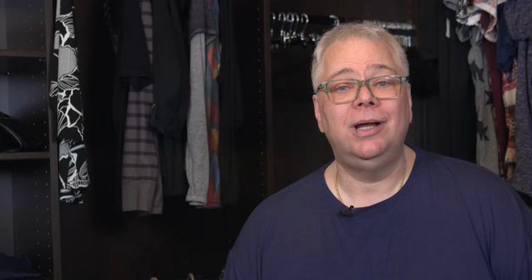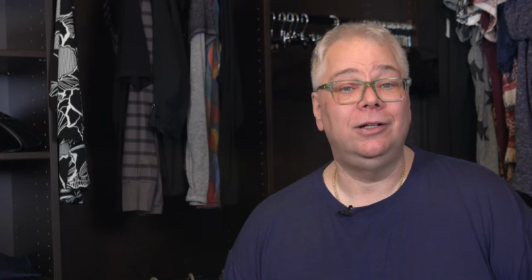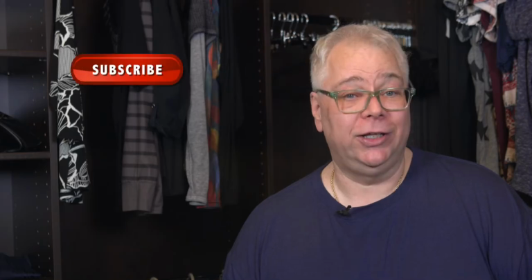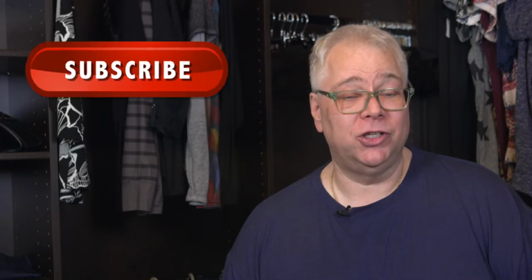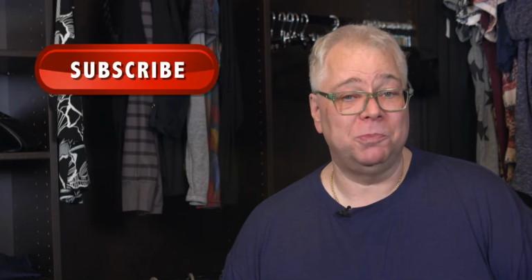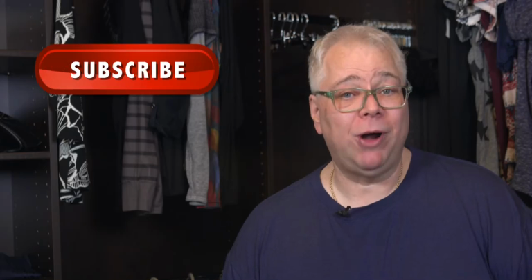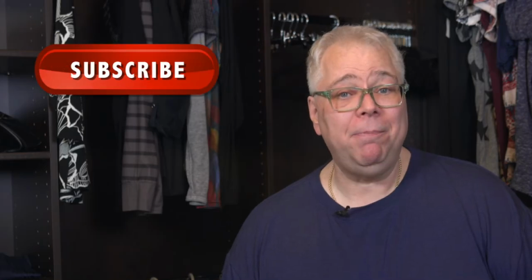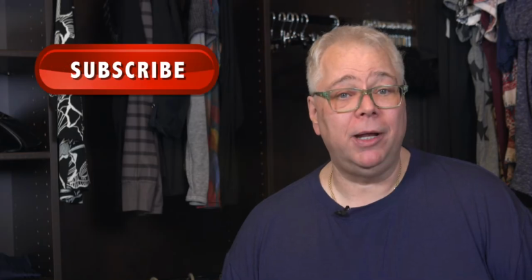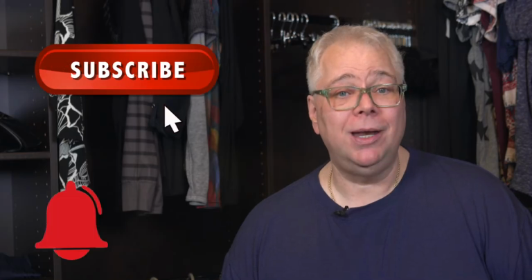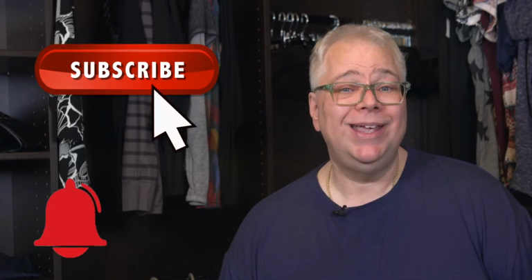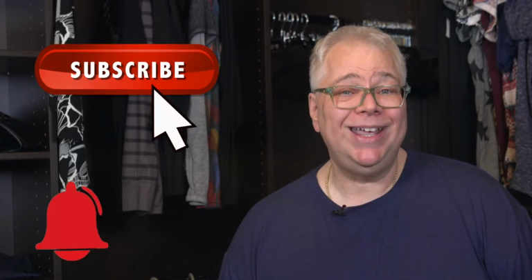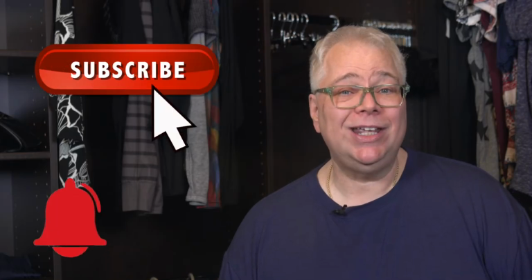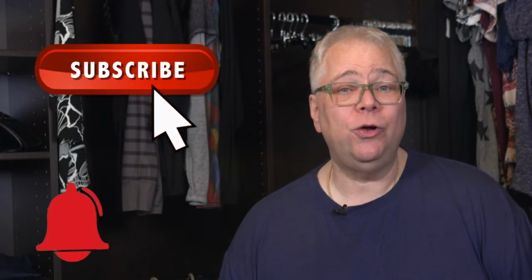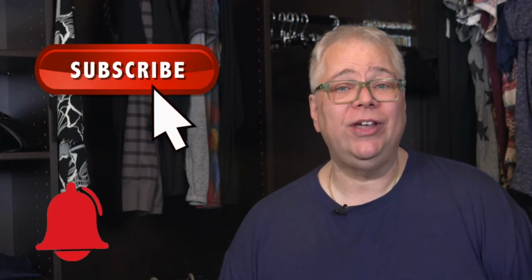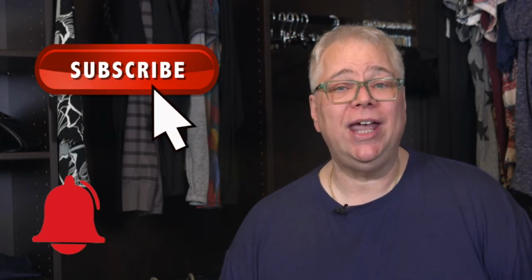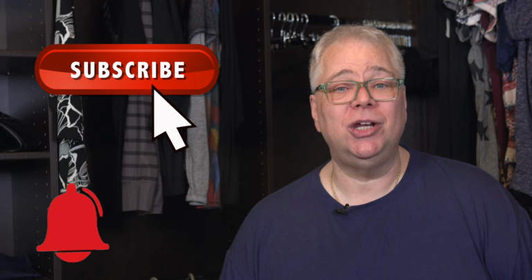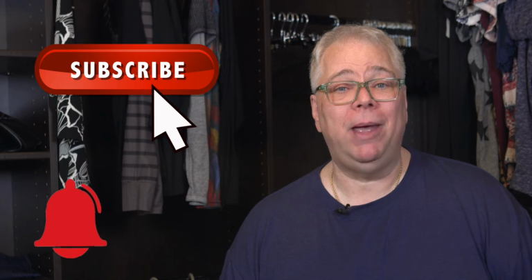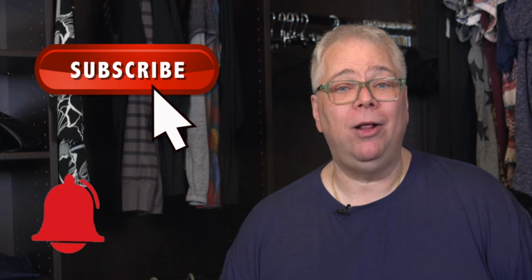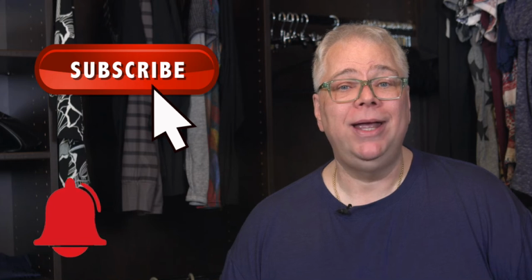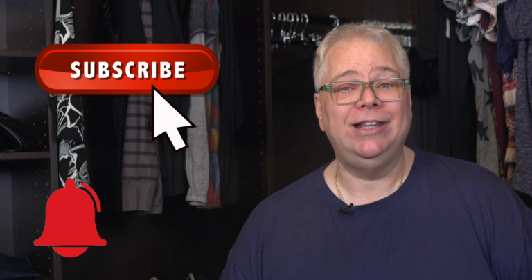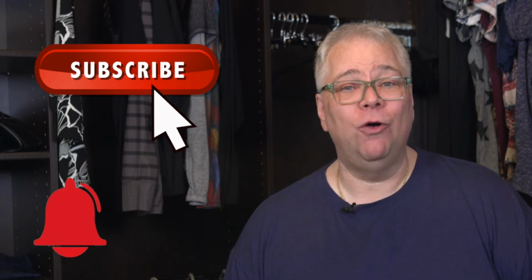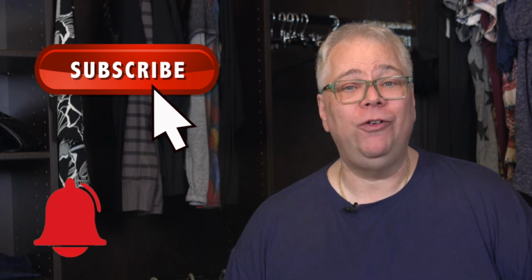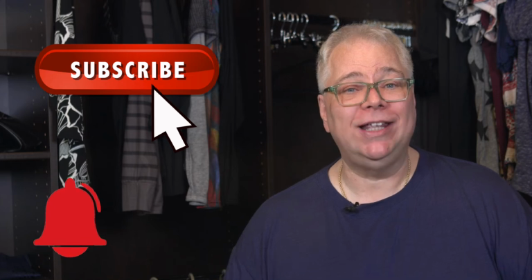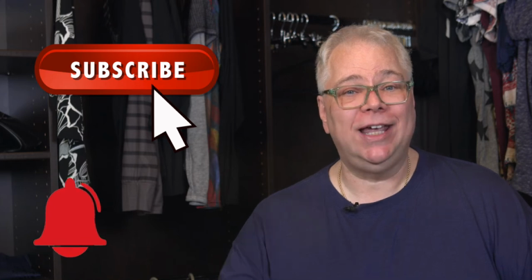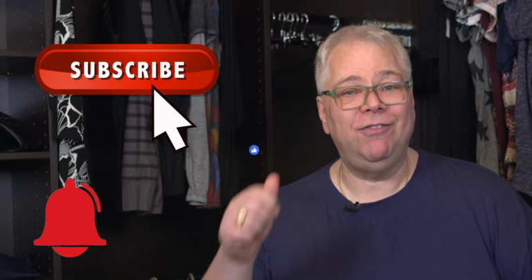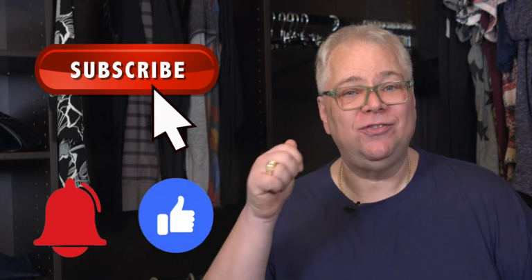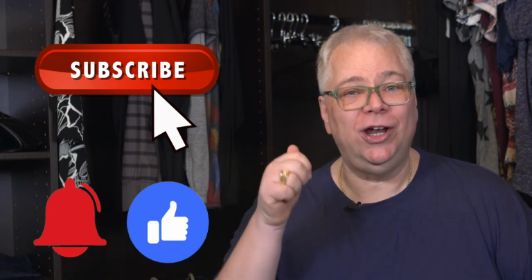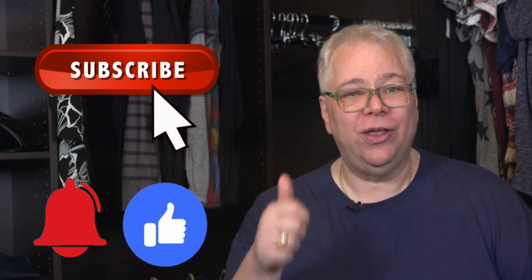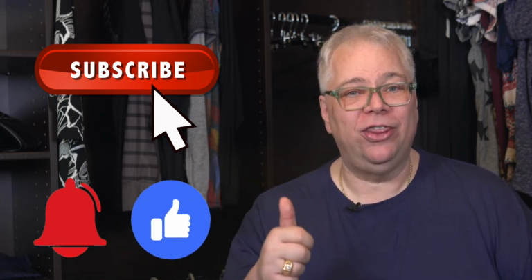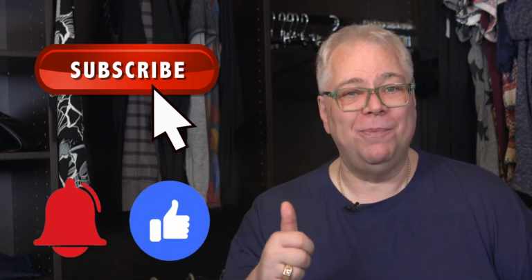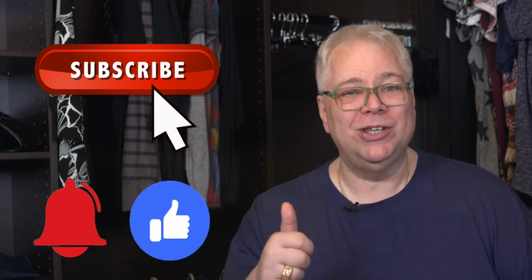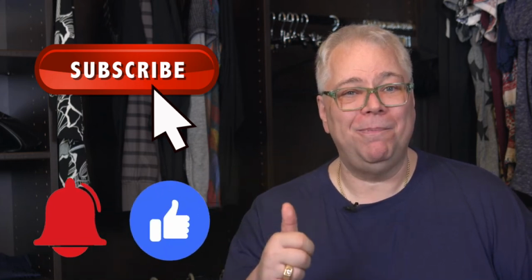Click the subscribe button, hit the notification bell, and don't forget to give this video a thumbs up.